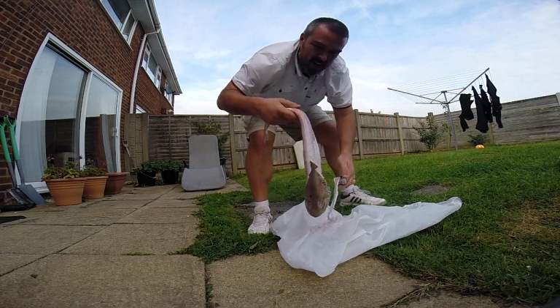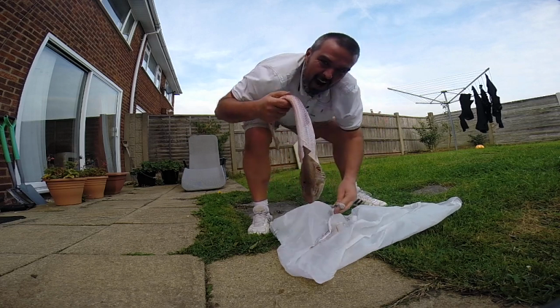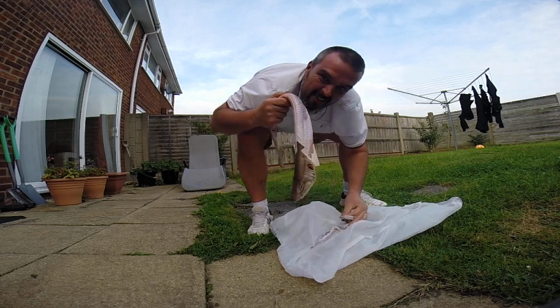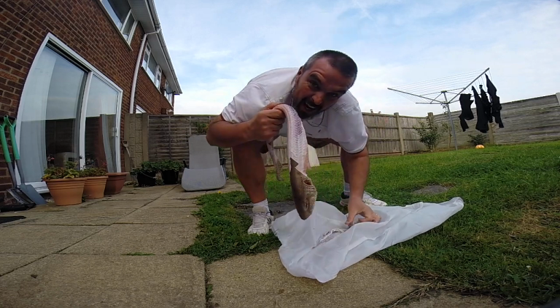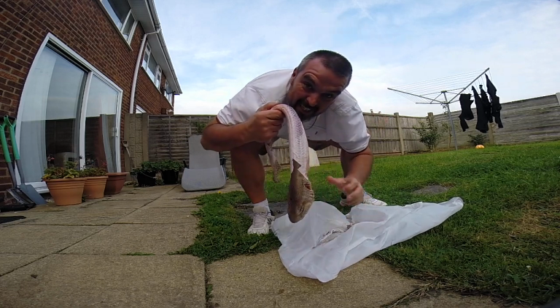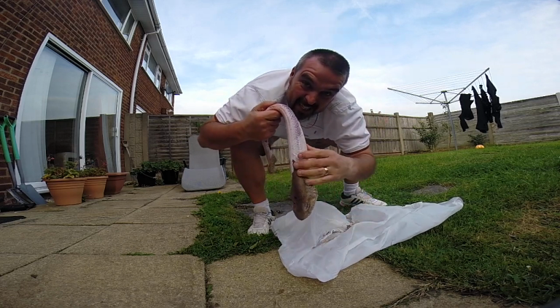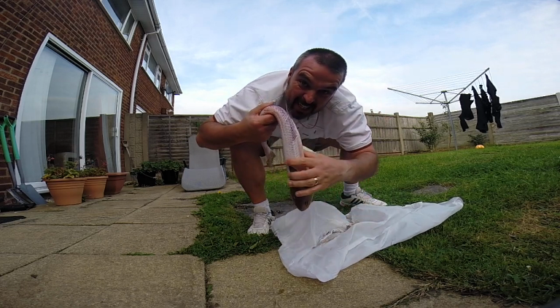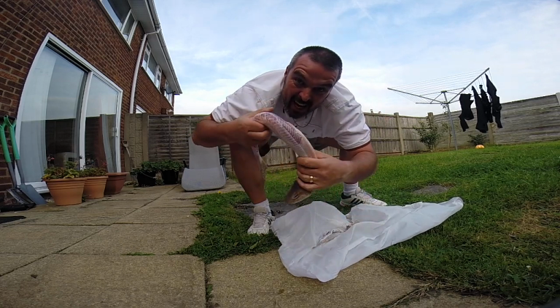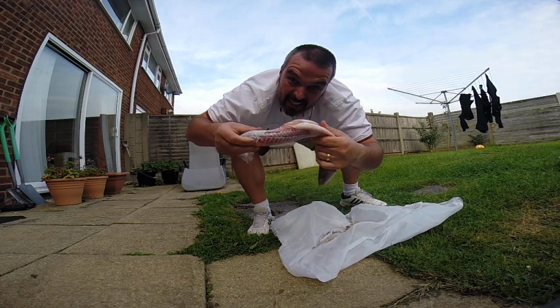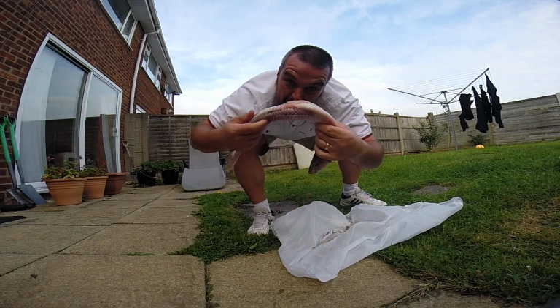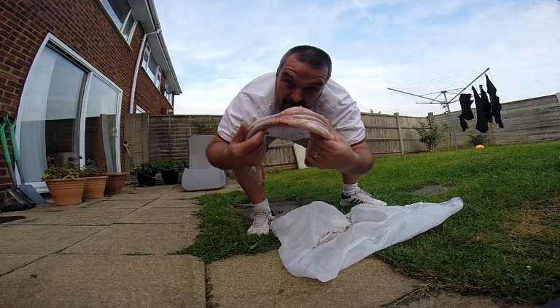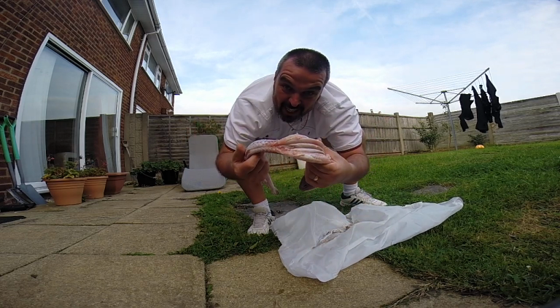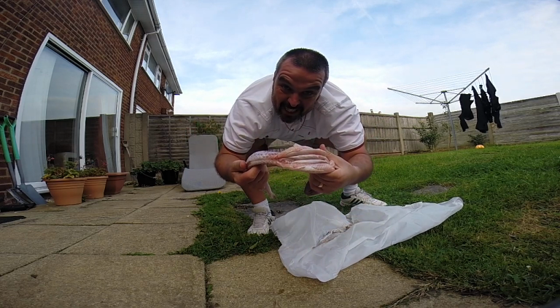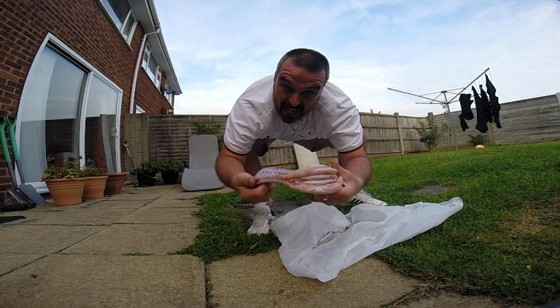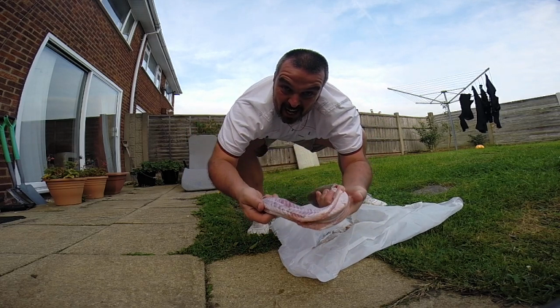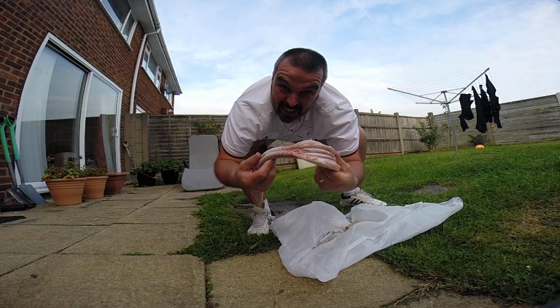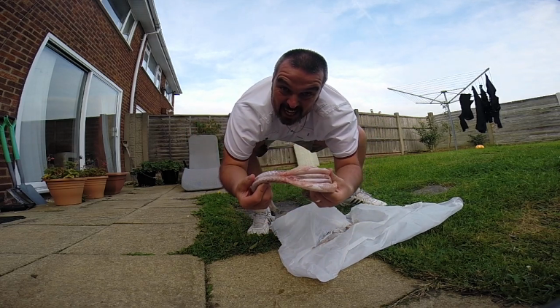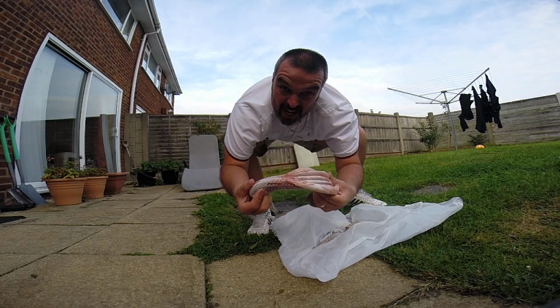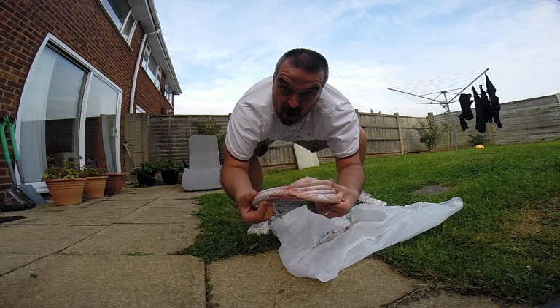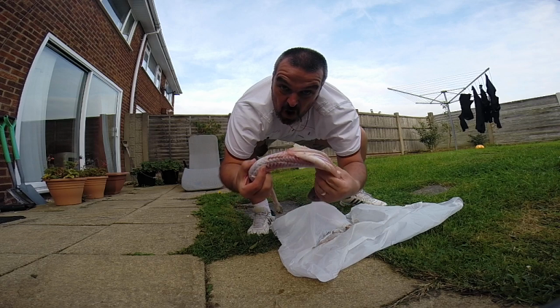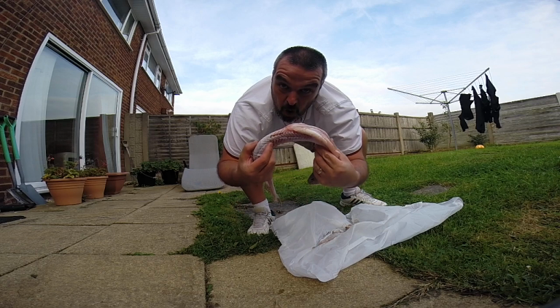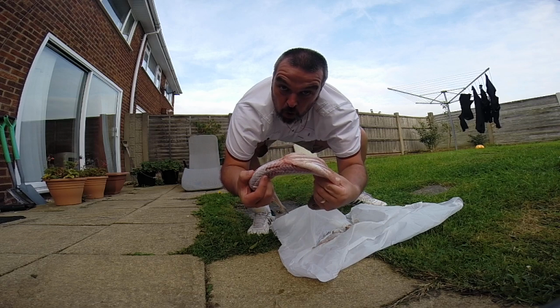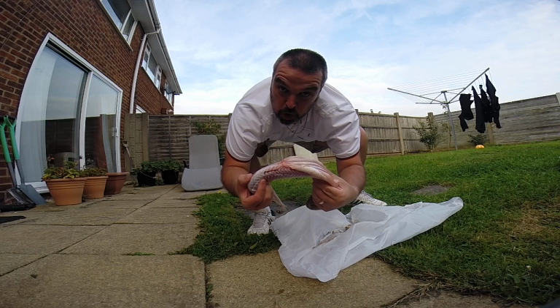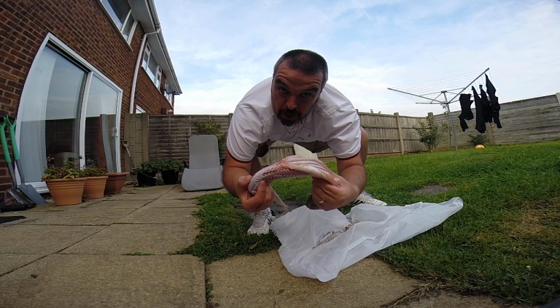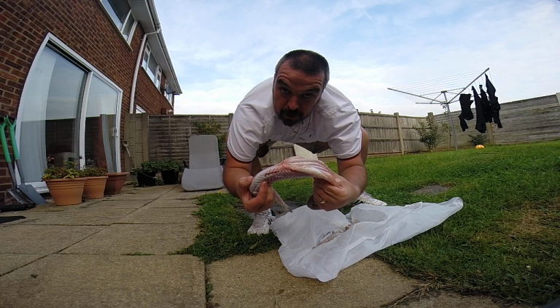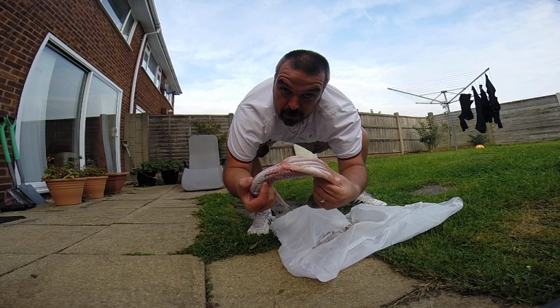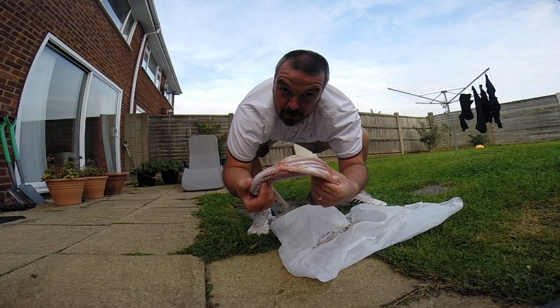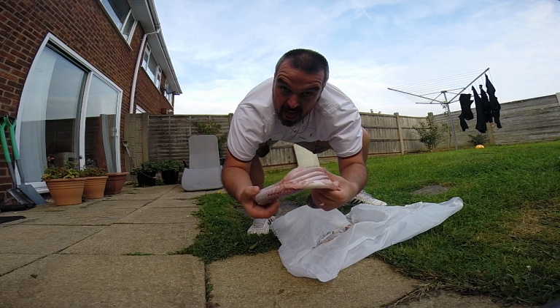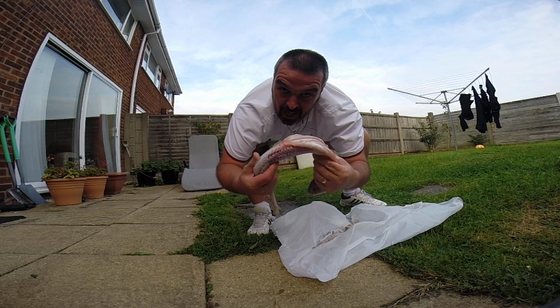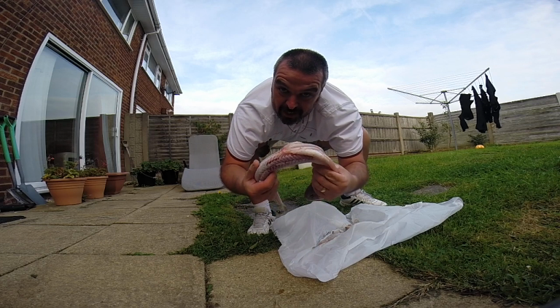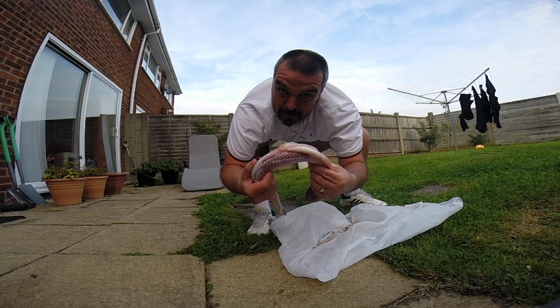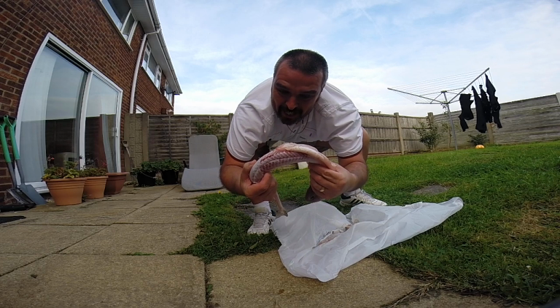And that is how you fillet and skin a Huss in less than a minute.